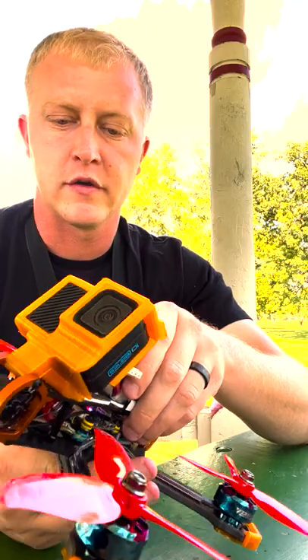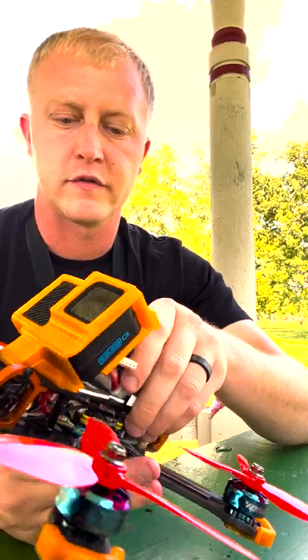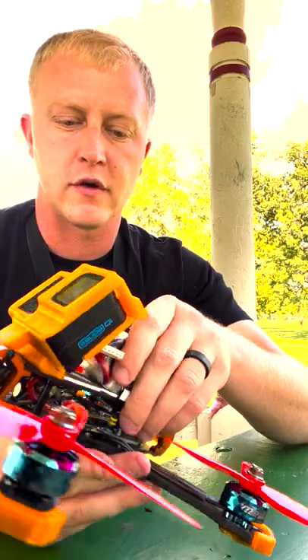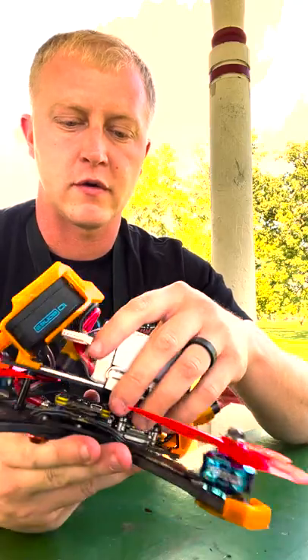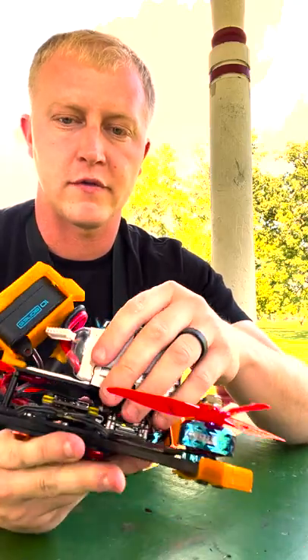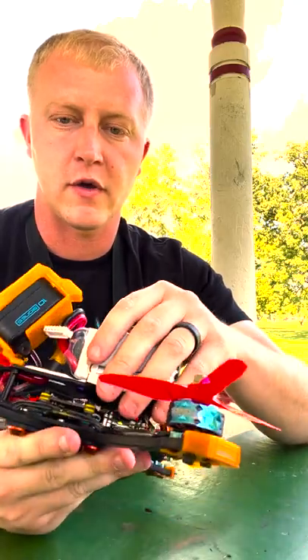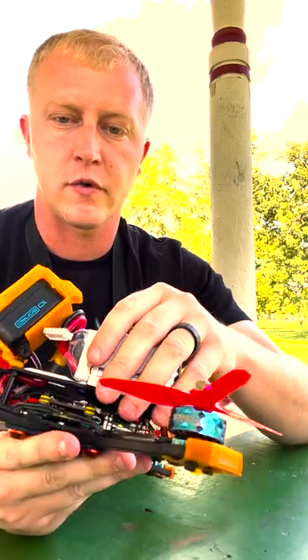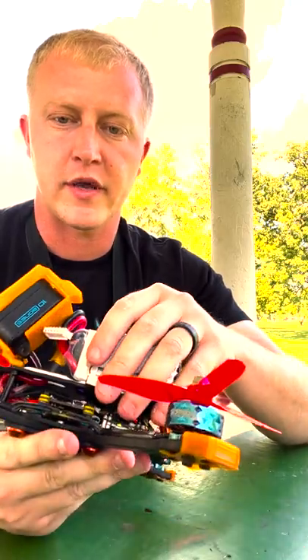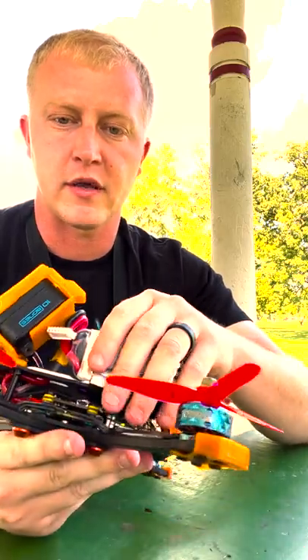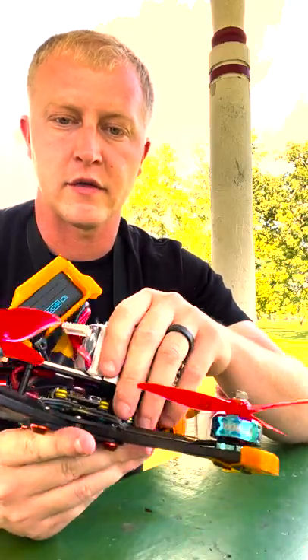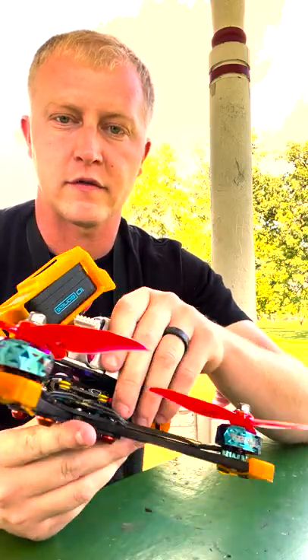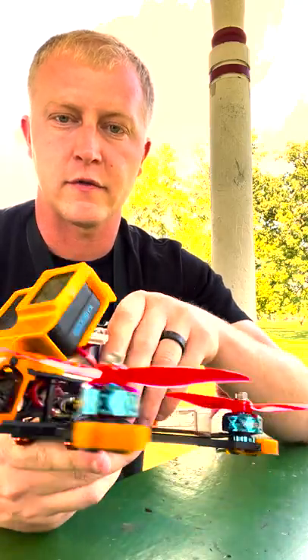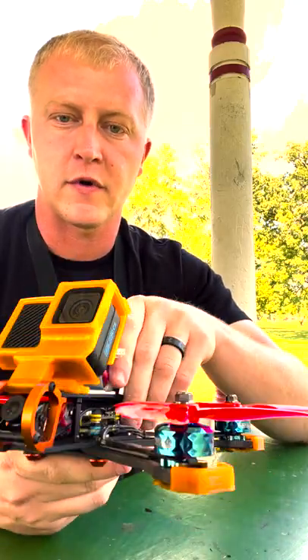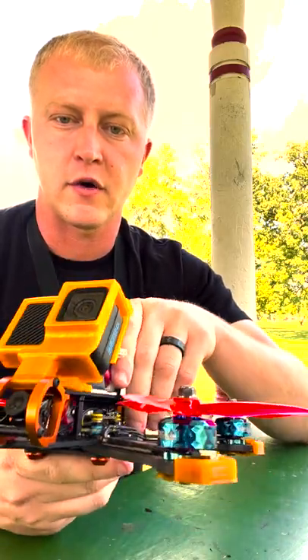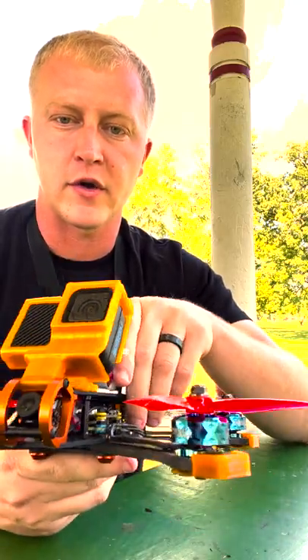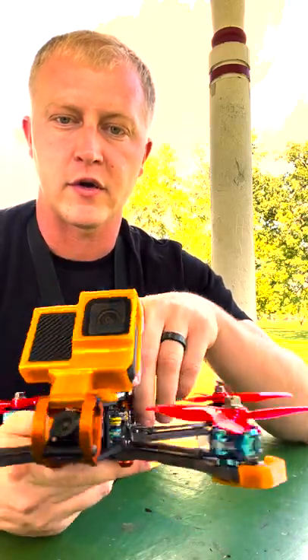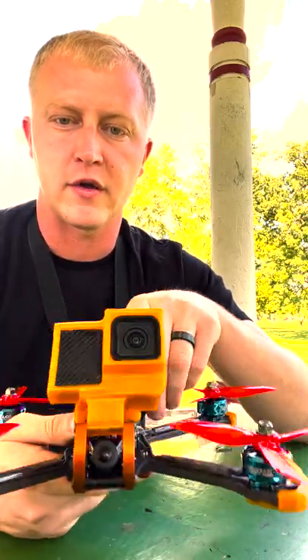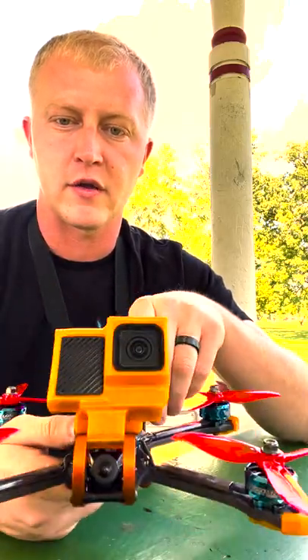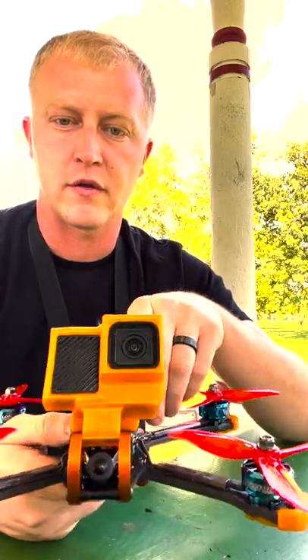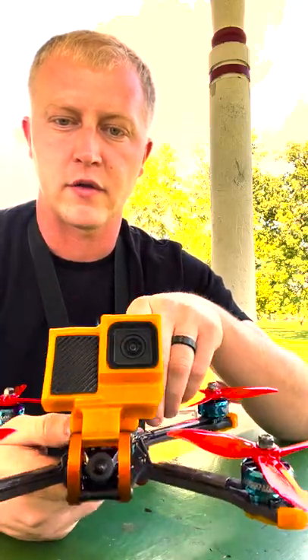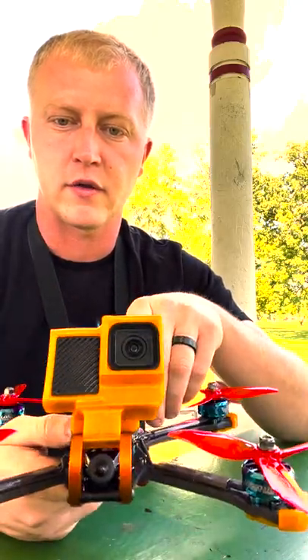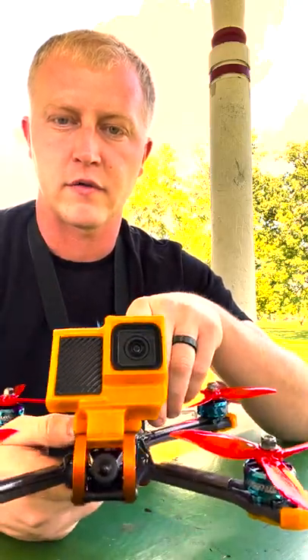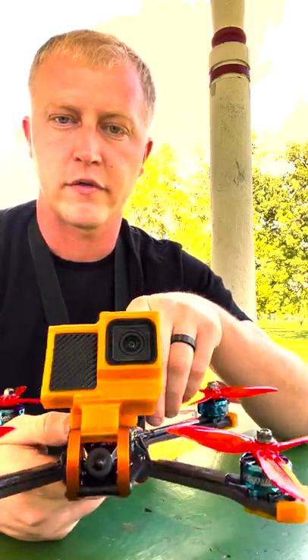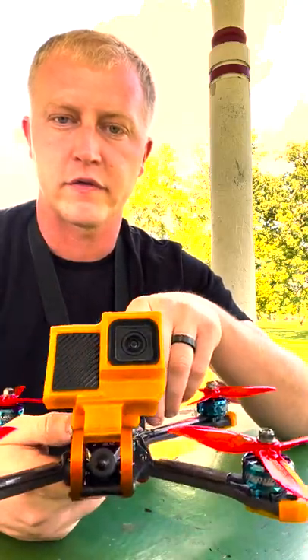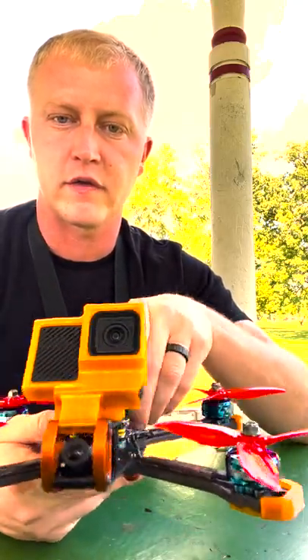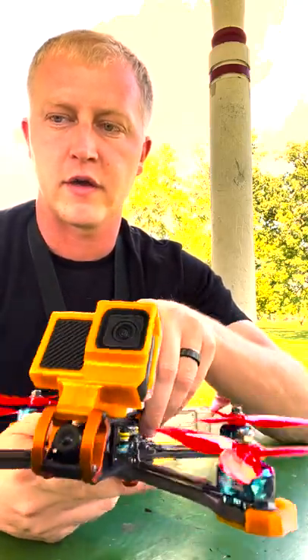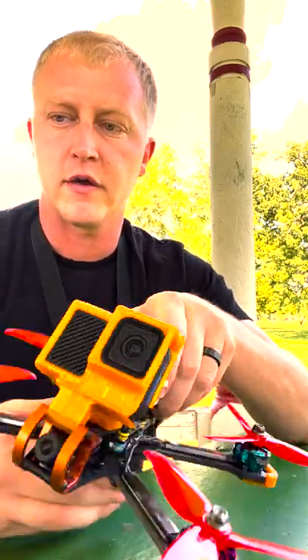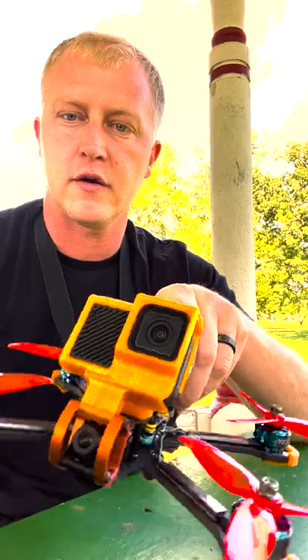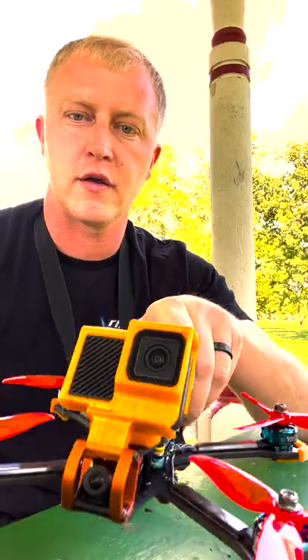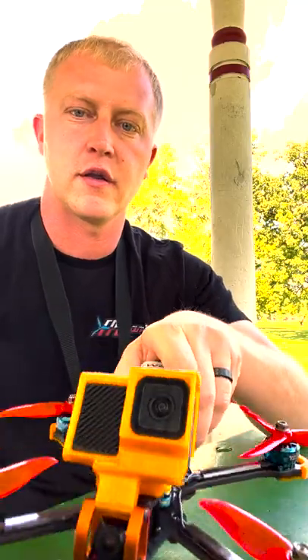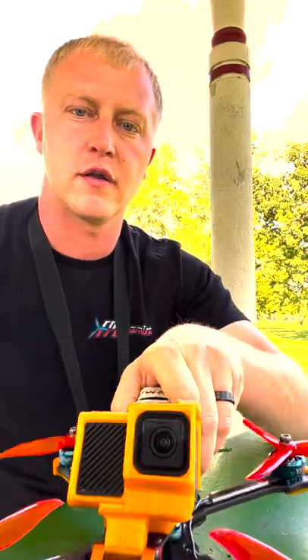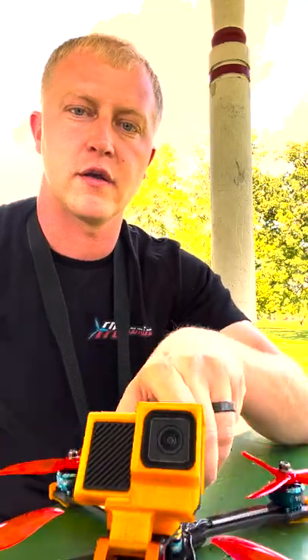So I've got one pack in so far. I'm going to go ahead and throw this in the air and let you see with the goggles.